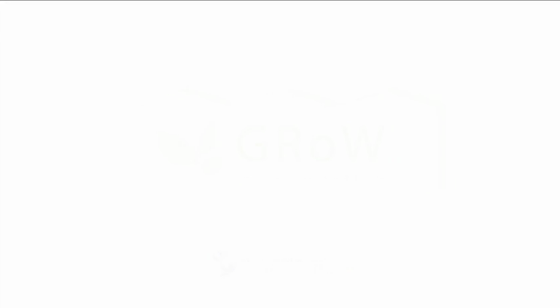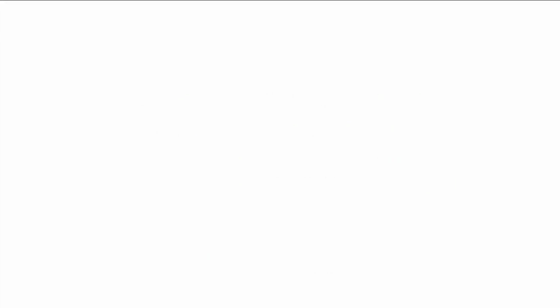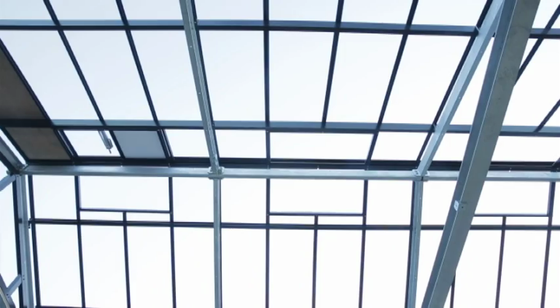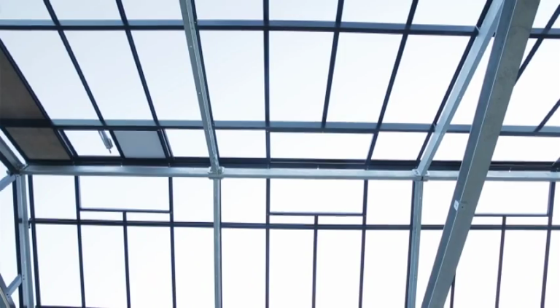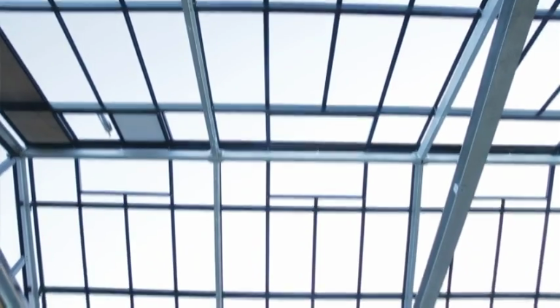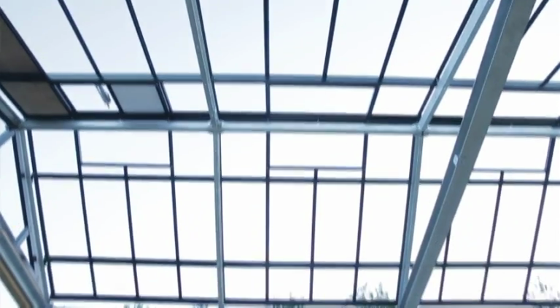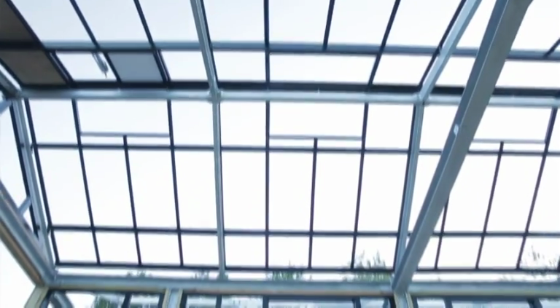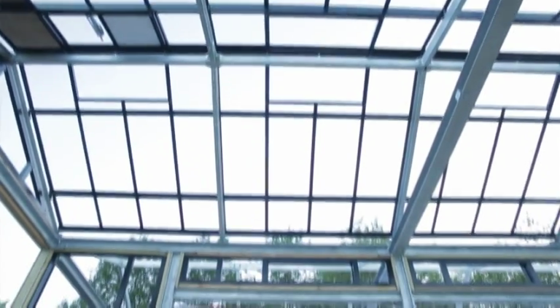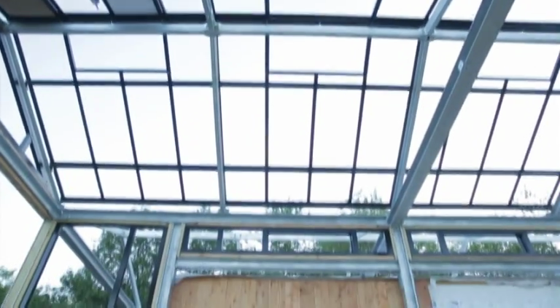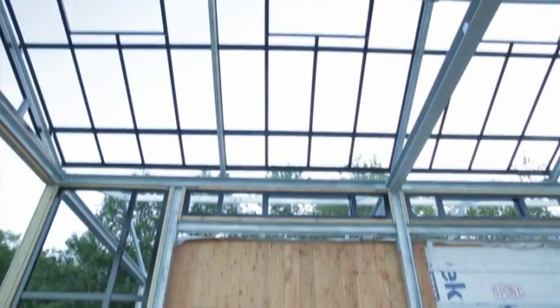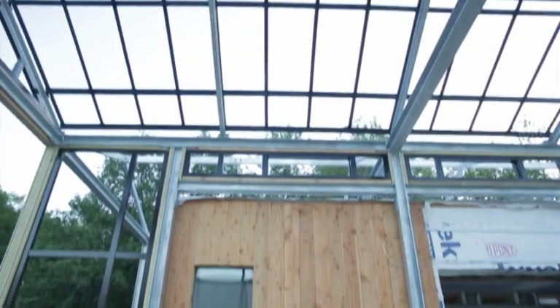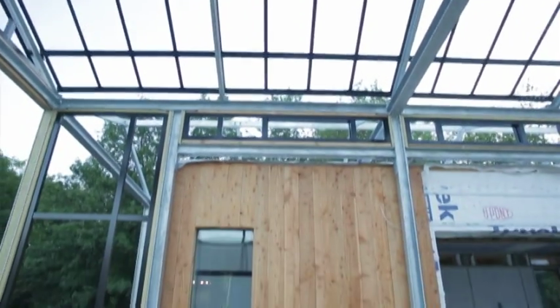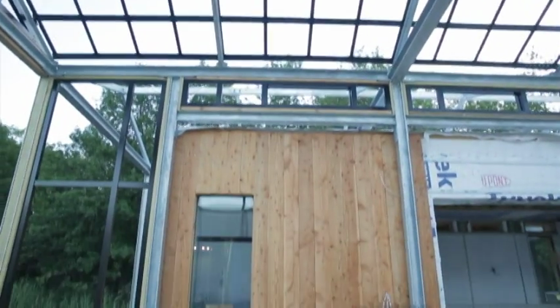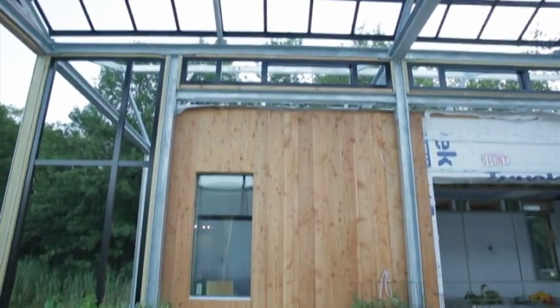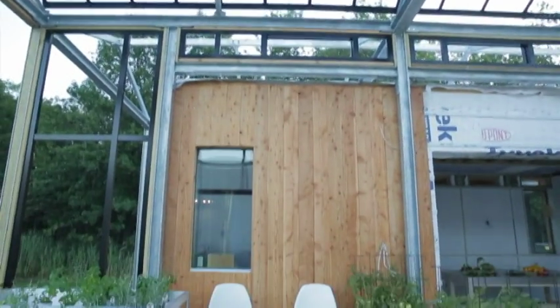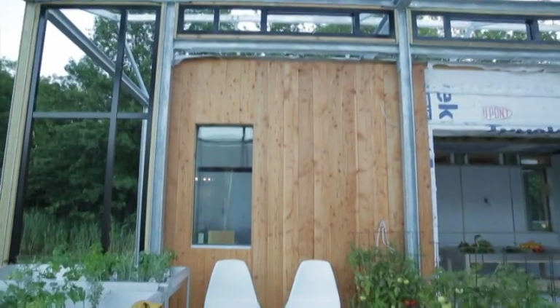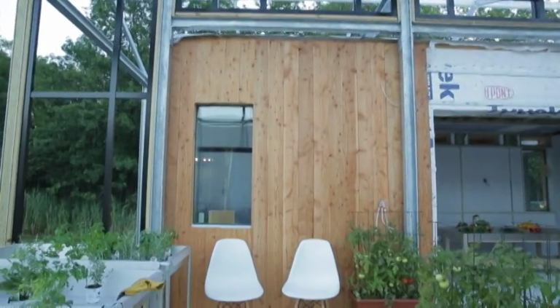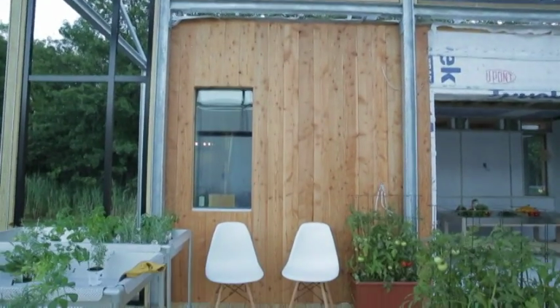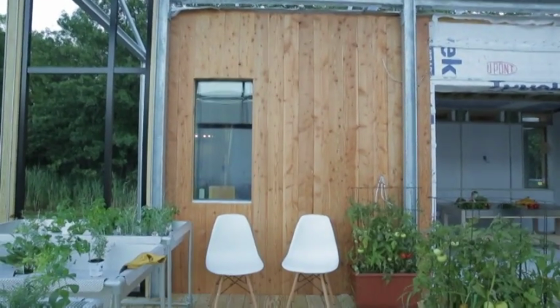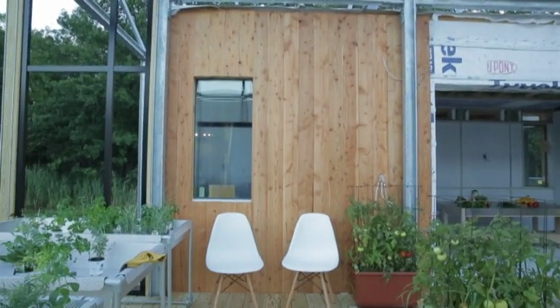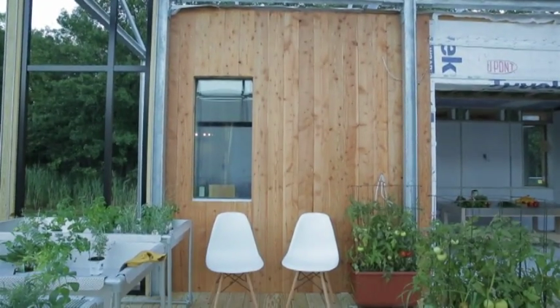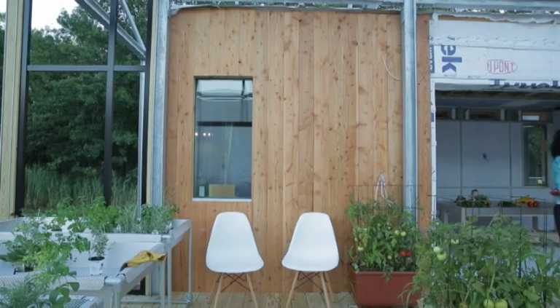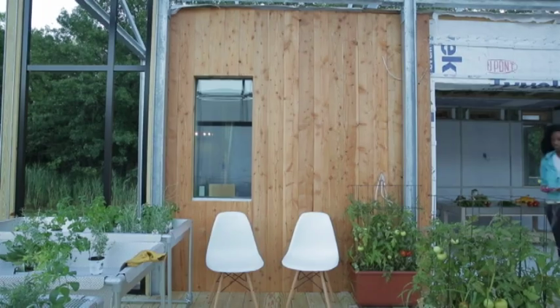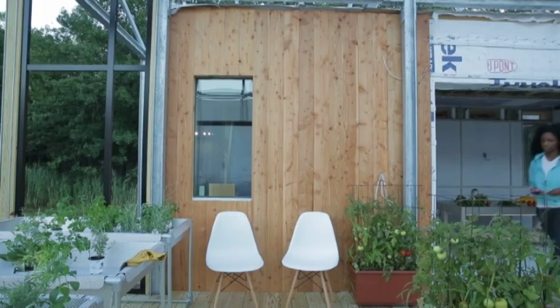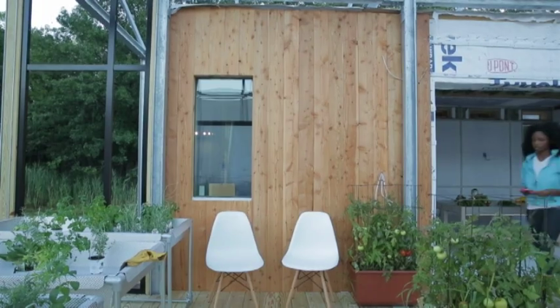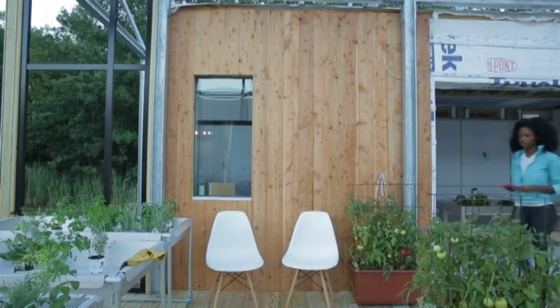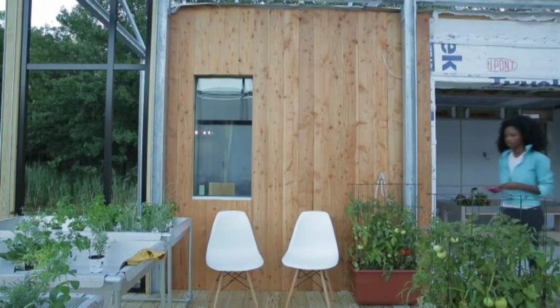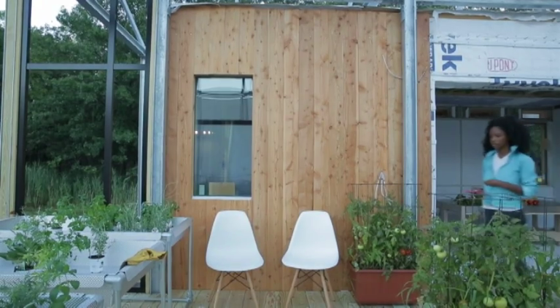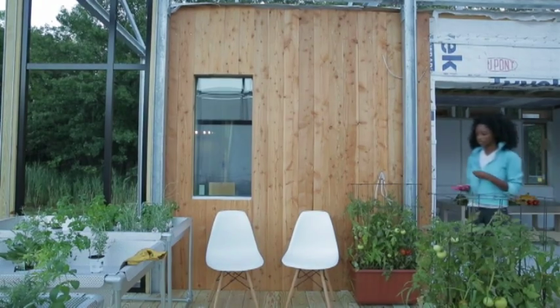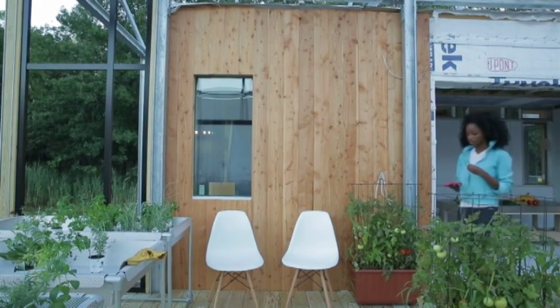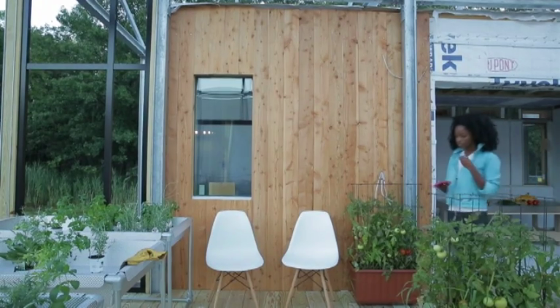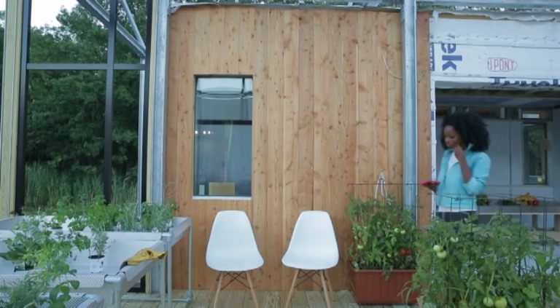This is the Grow Home, a project which proposes a new way of living with energy.